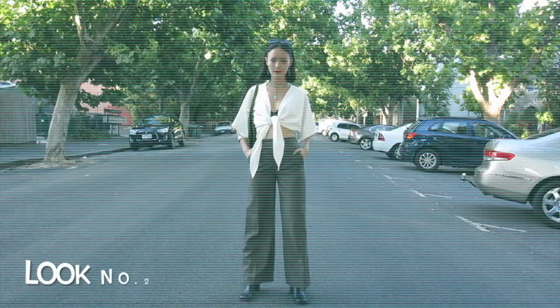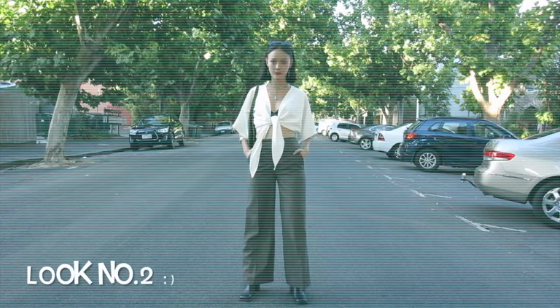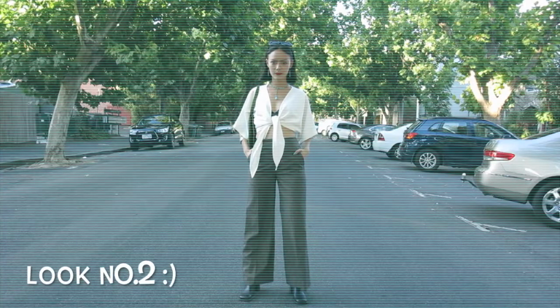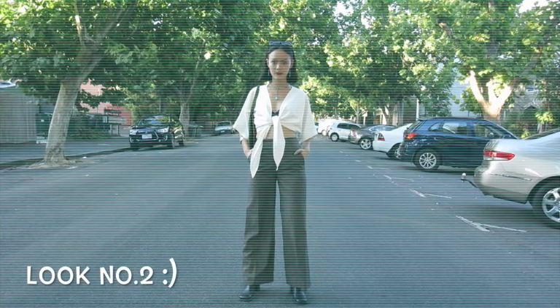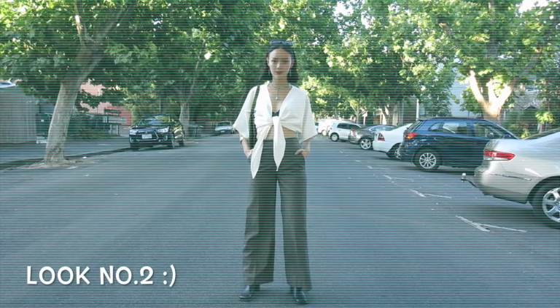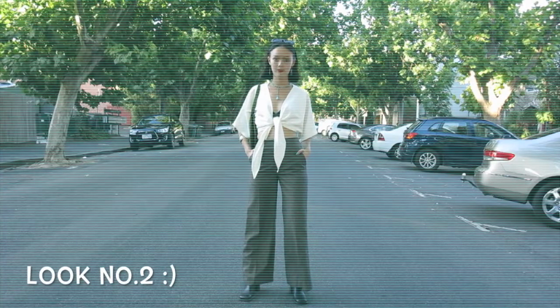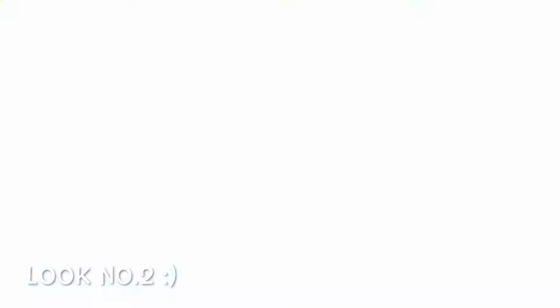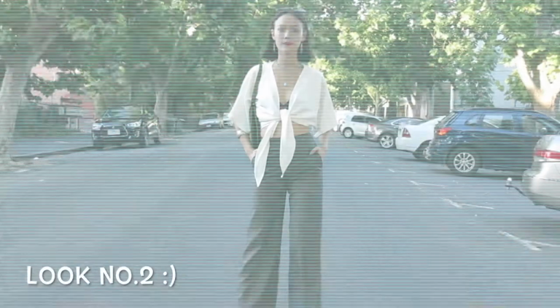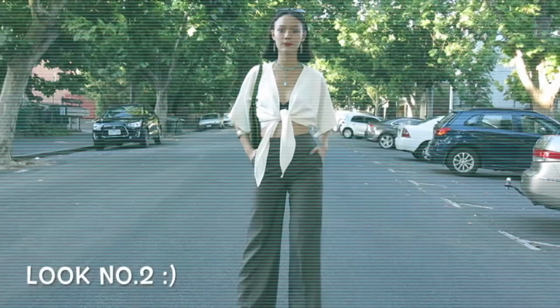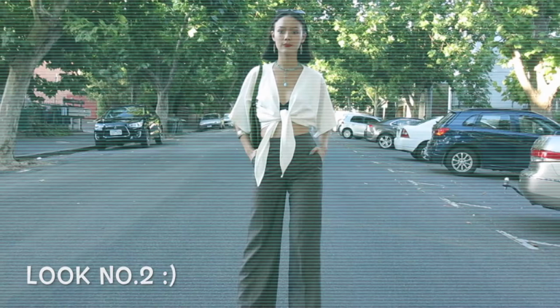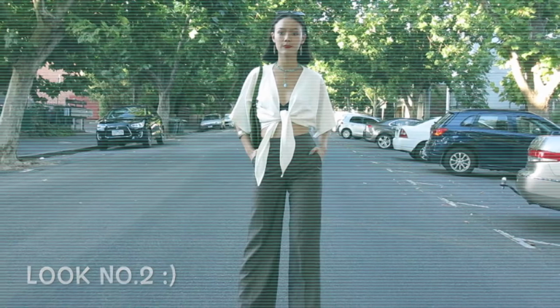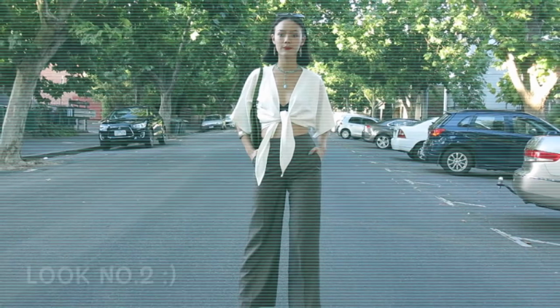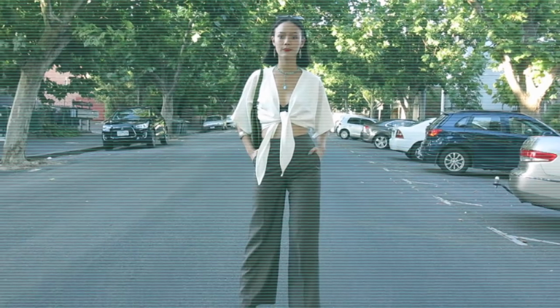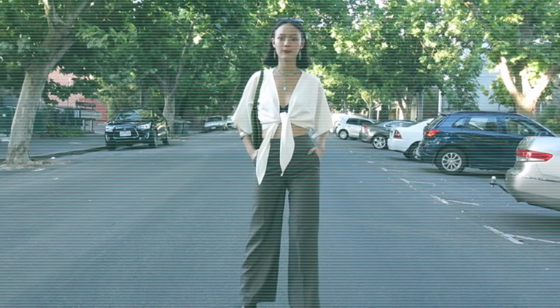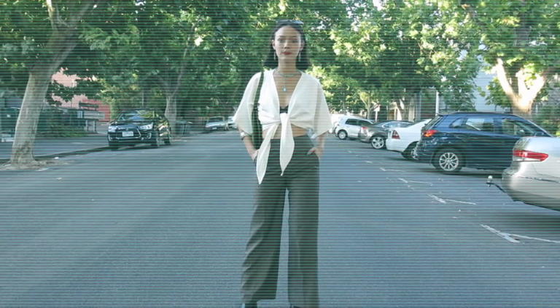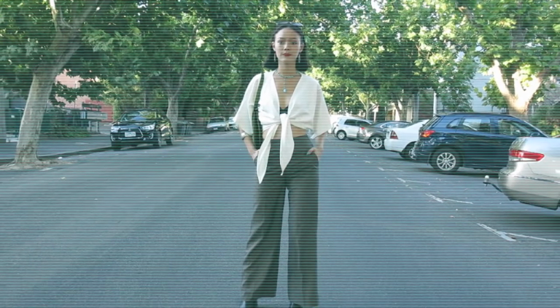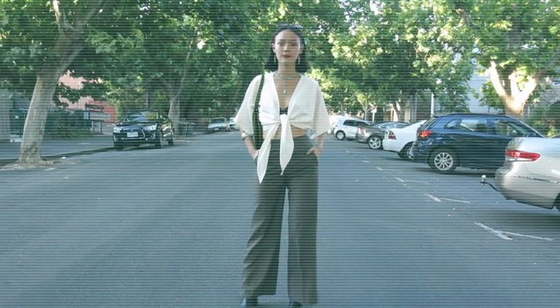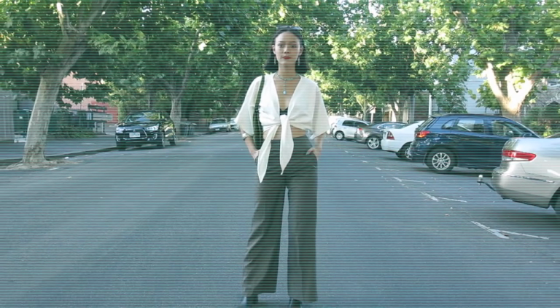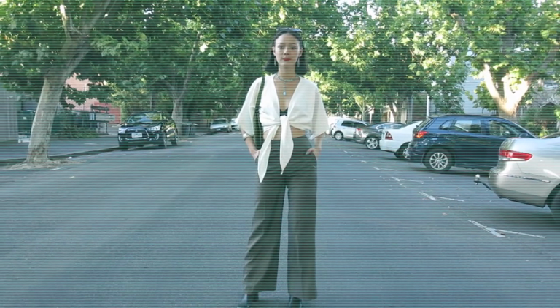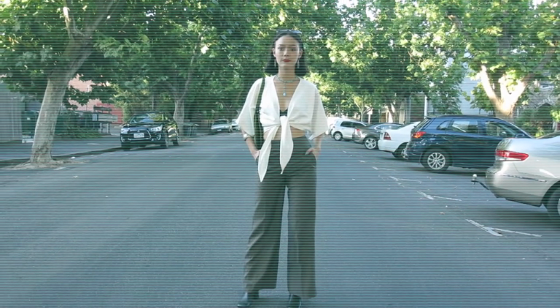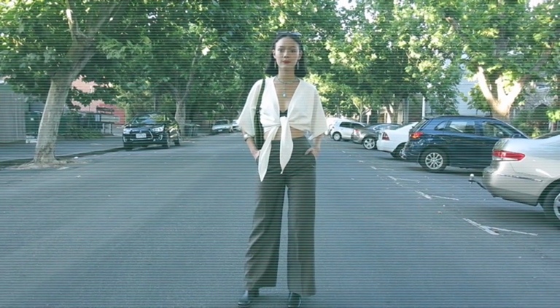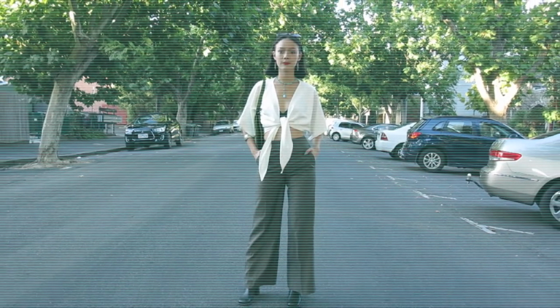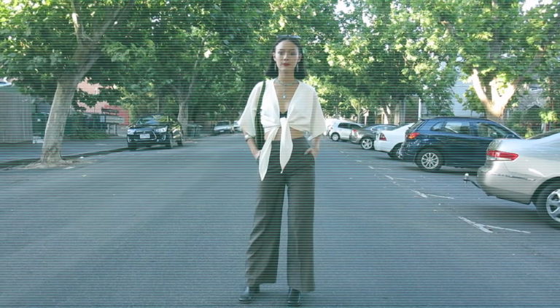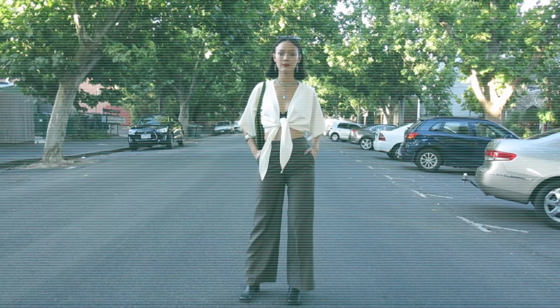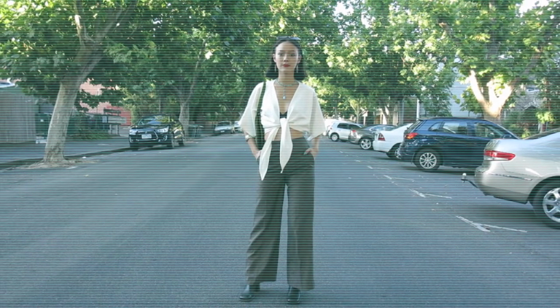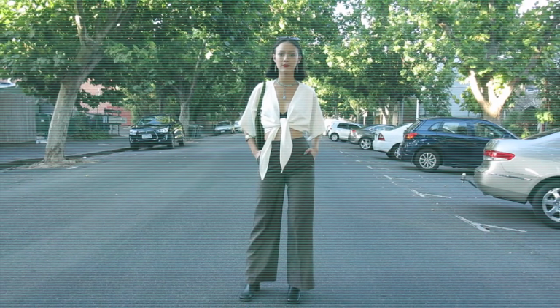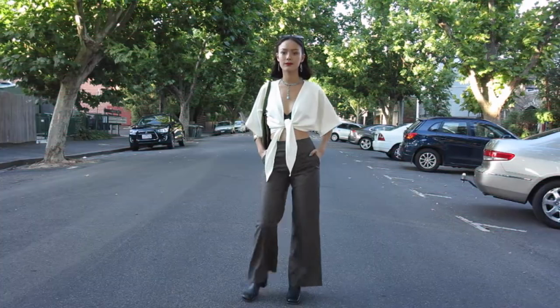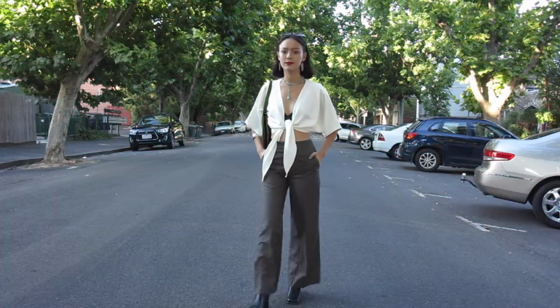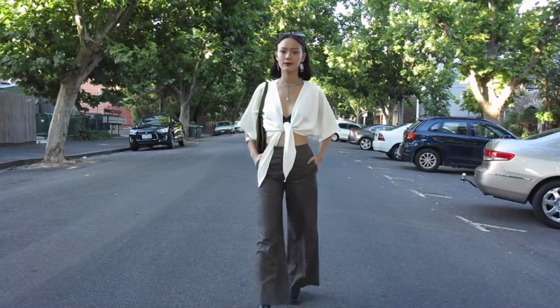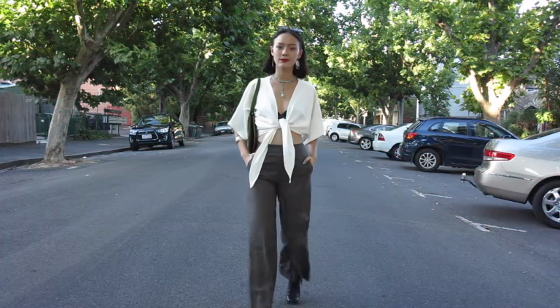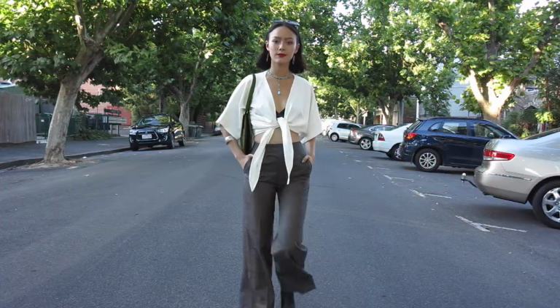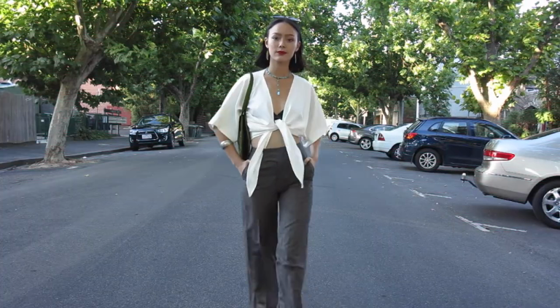Here's look number two, where I got a cute little white top made and some flared high waisted pants.